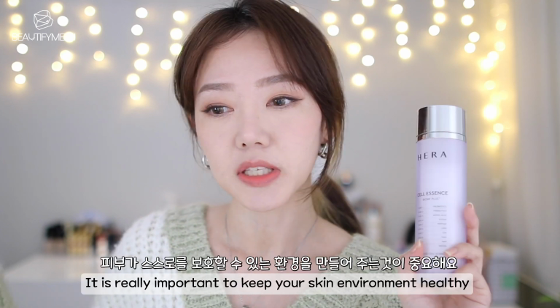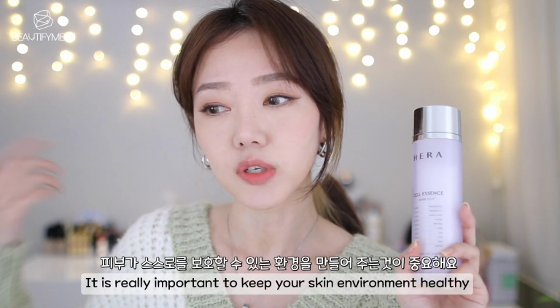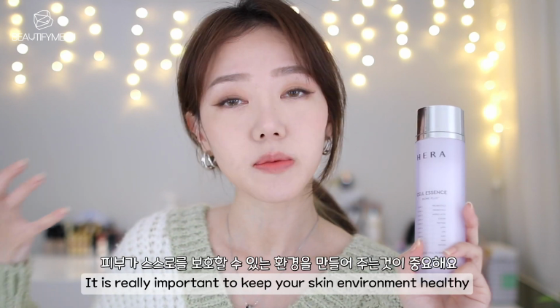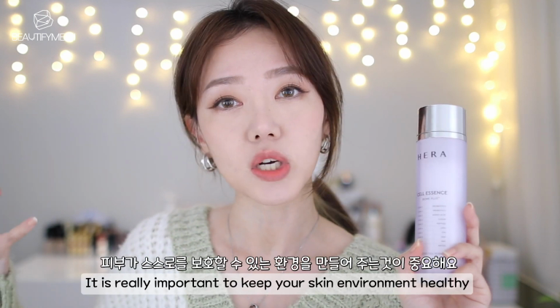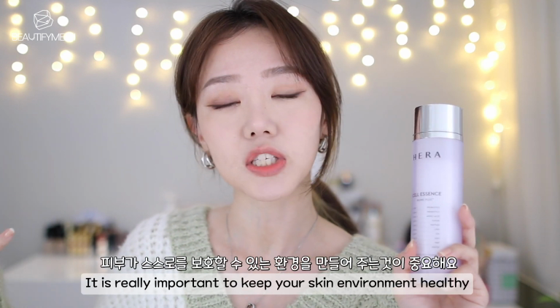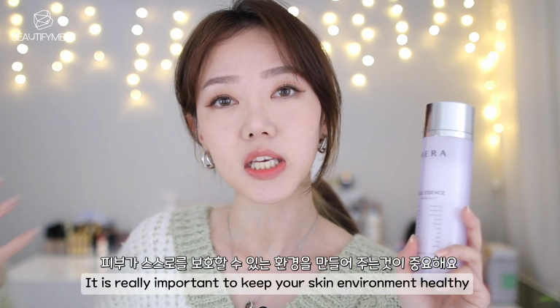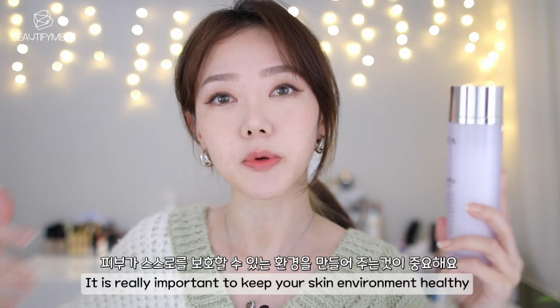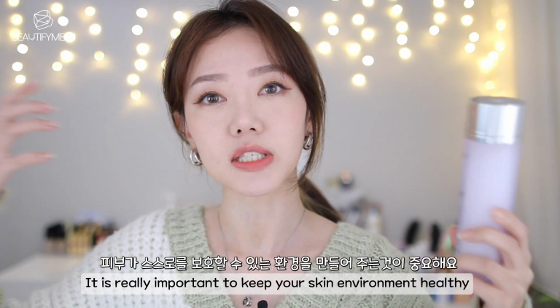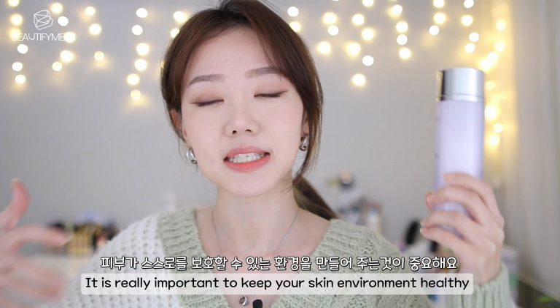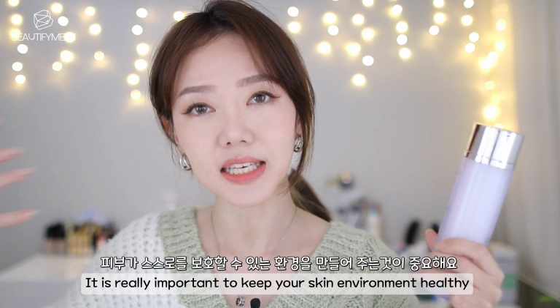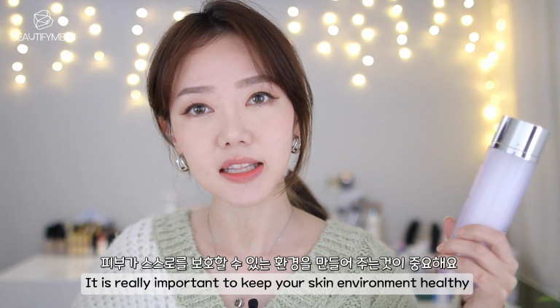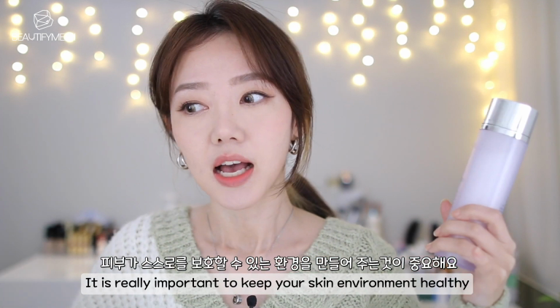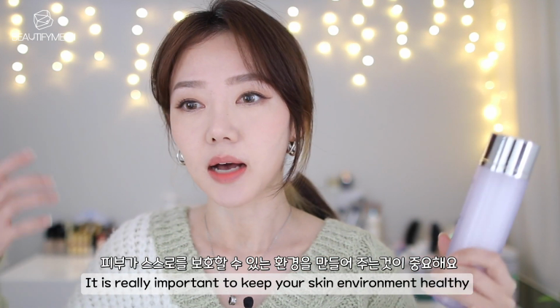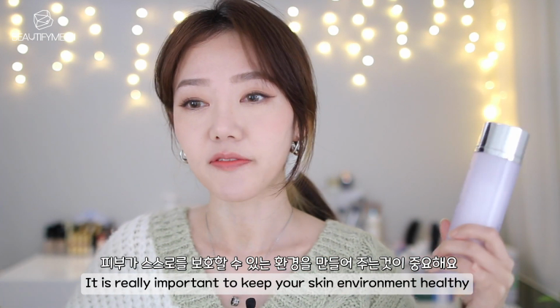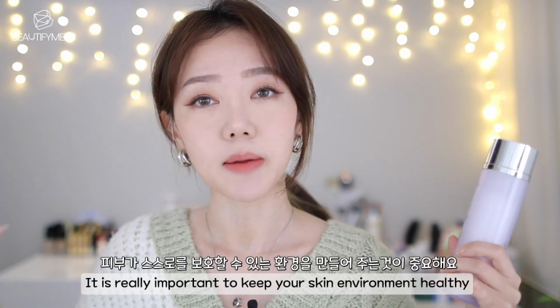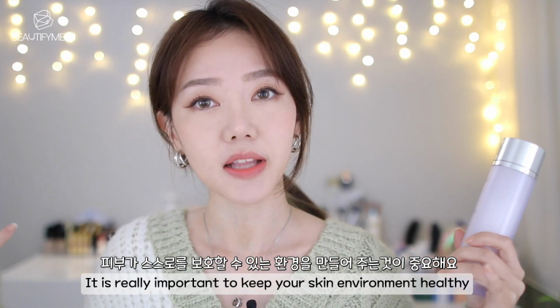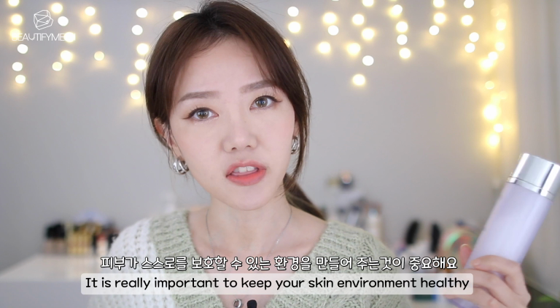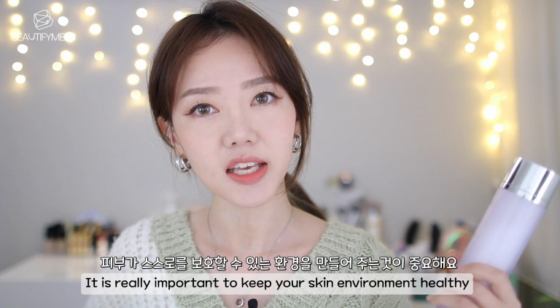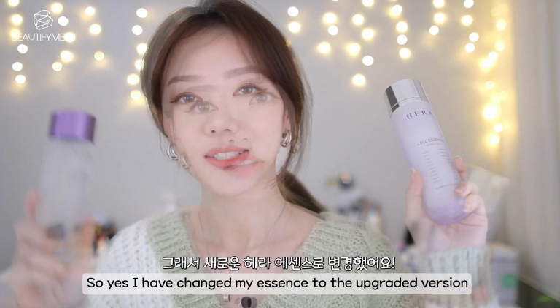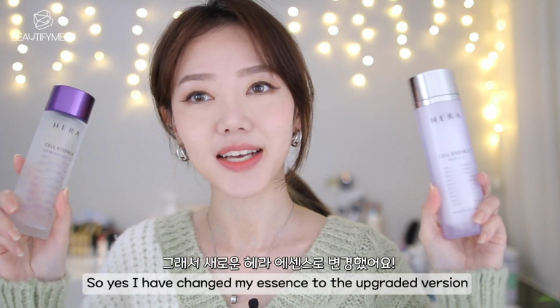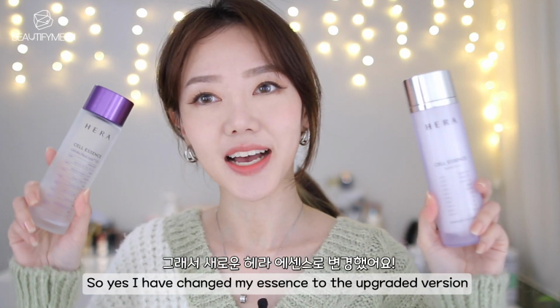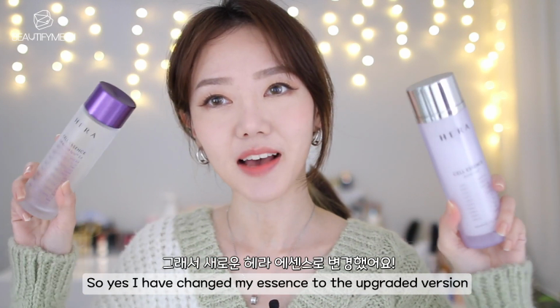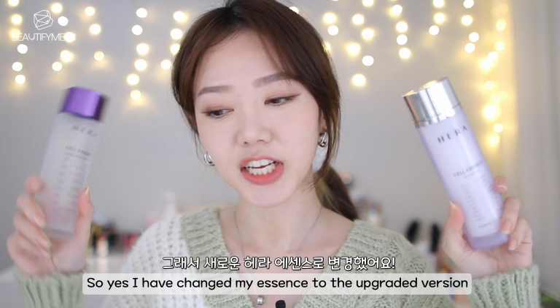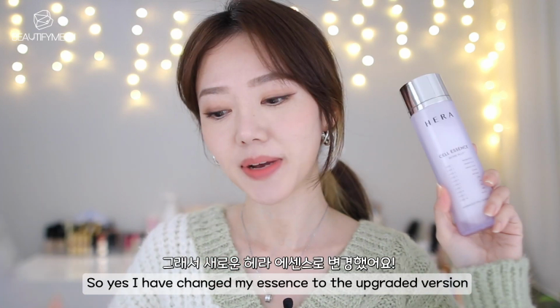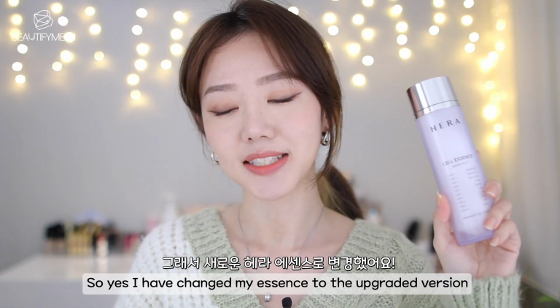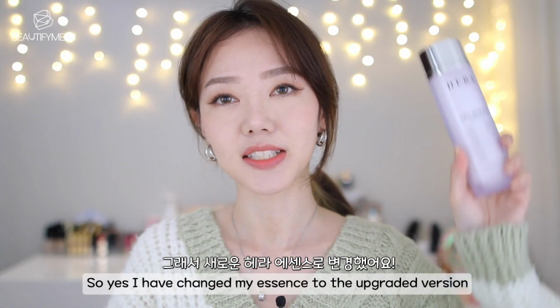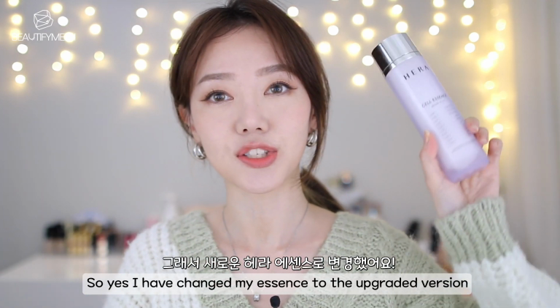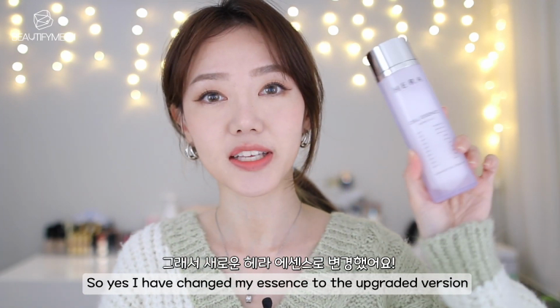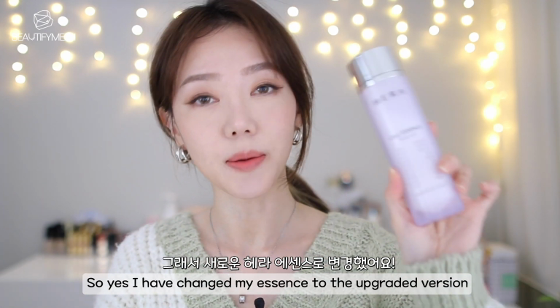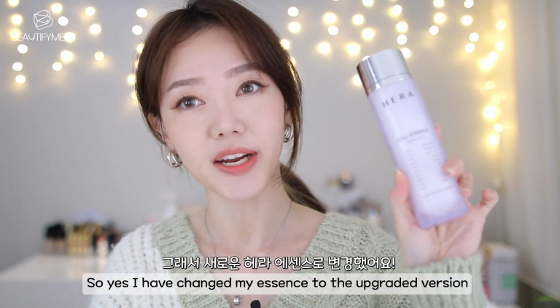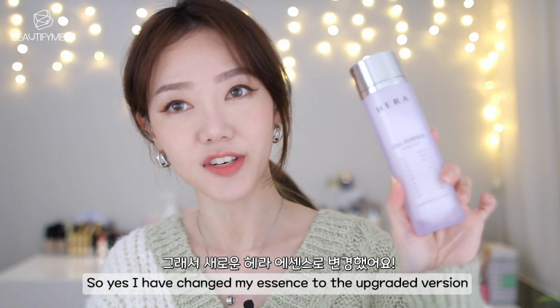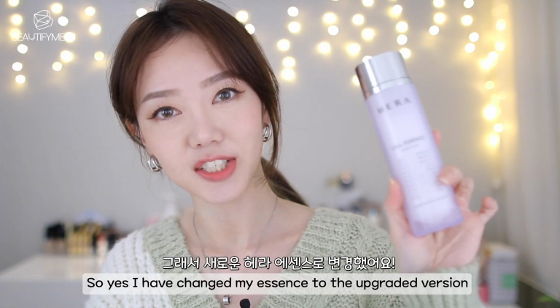It's really important to keep your skin environment healthy. So yes, I have changed my essence to the upgraded version.